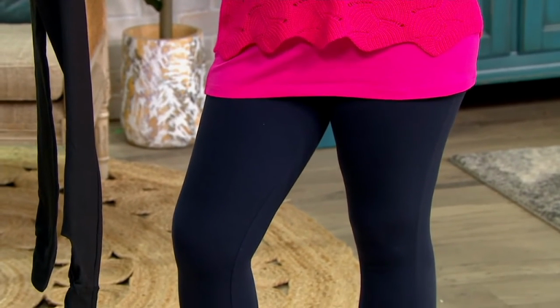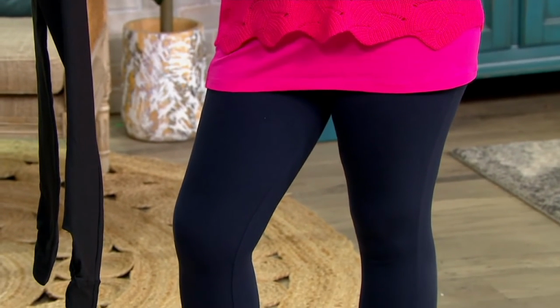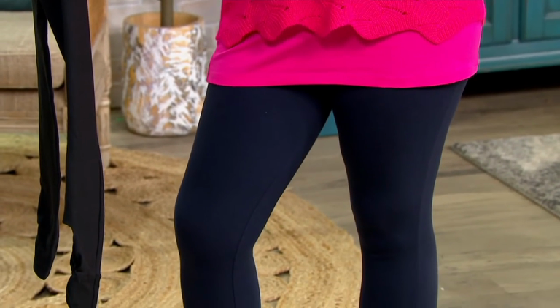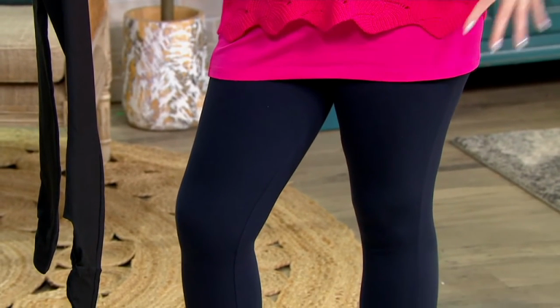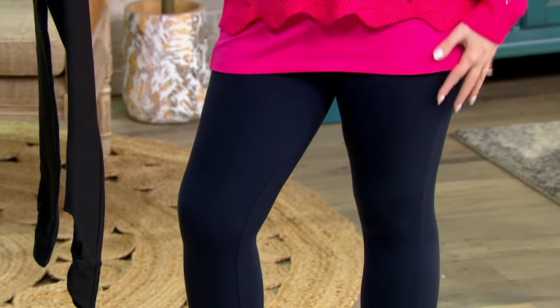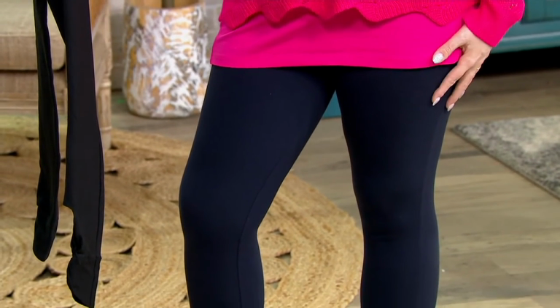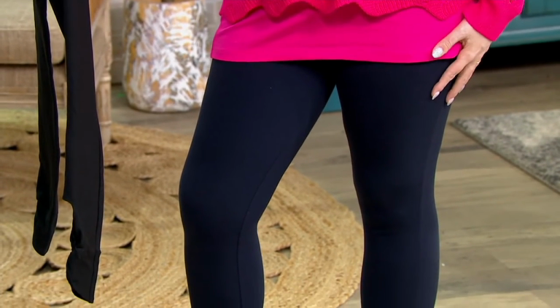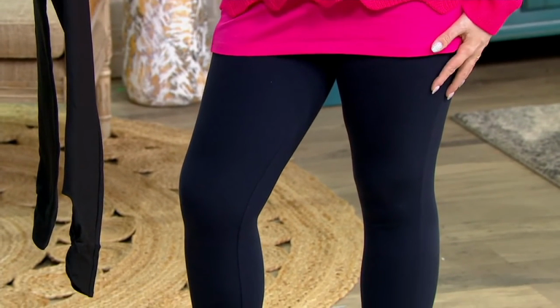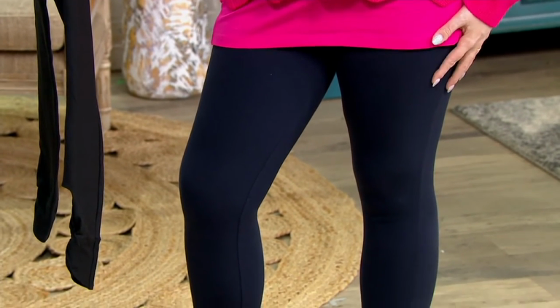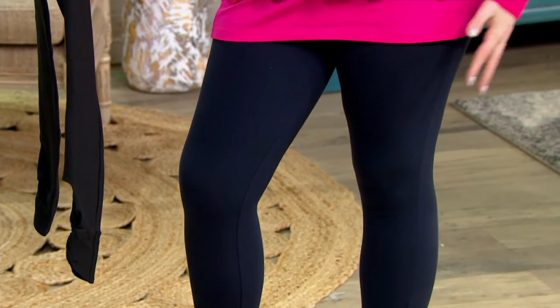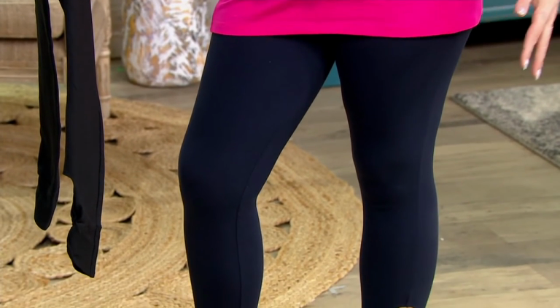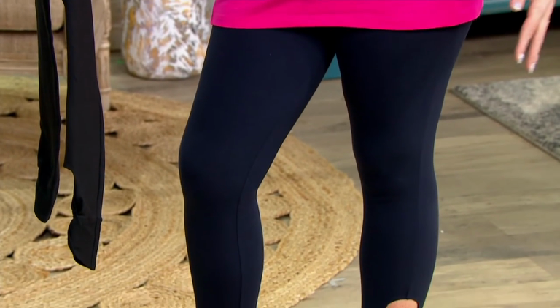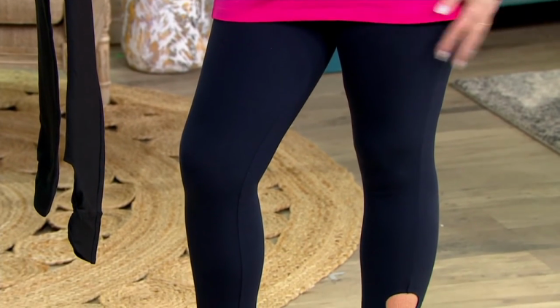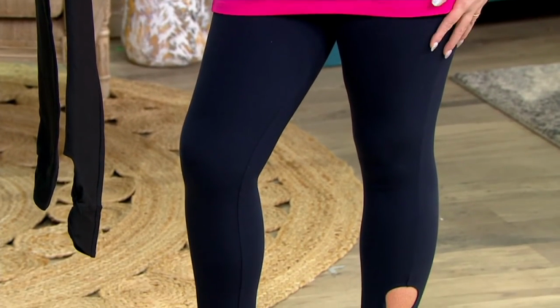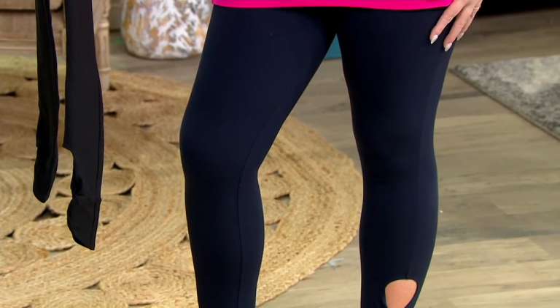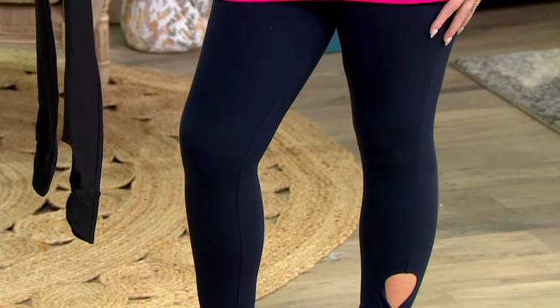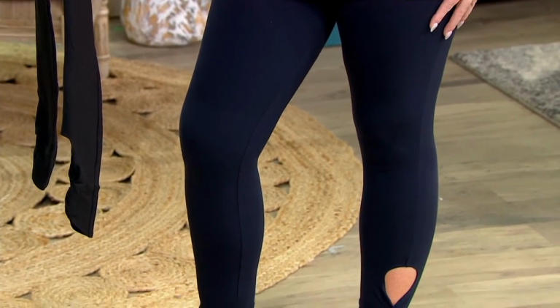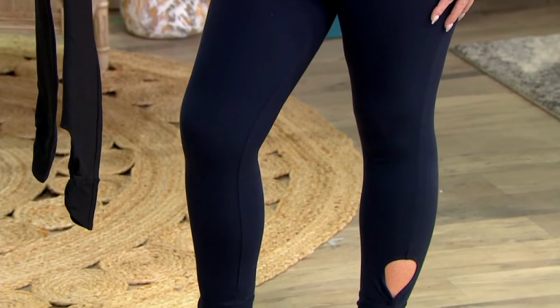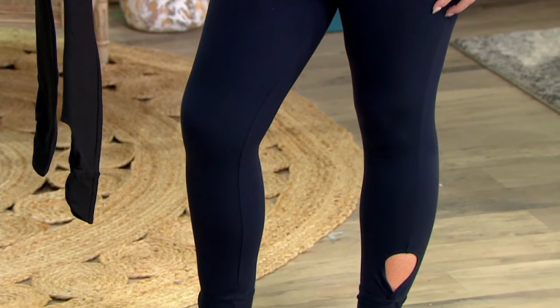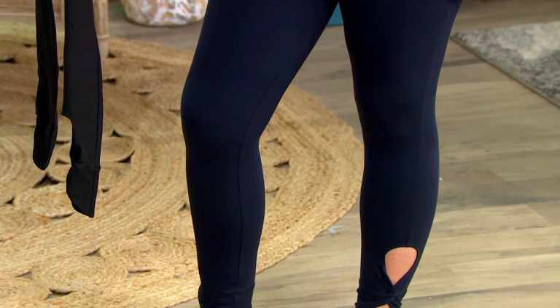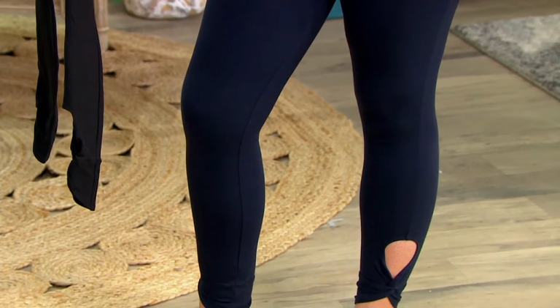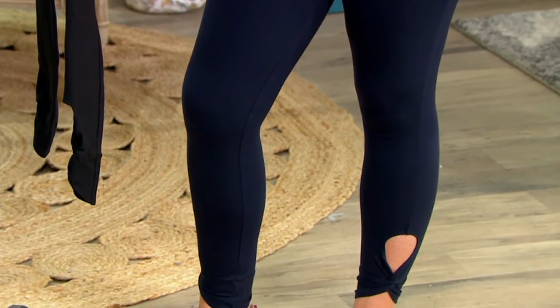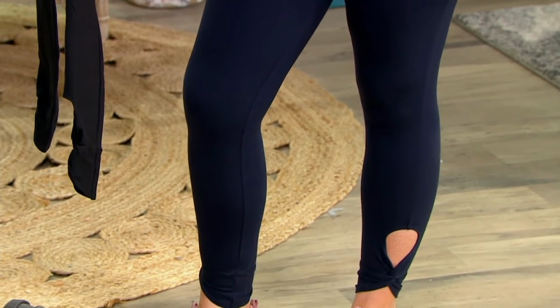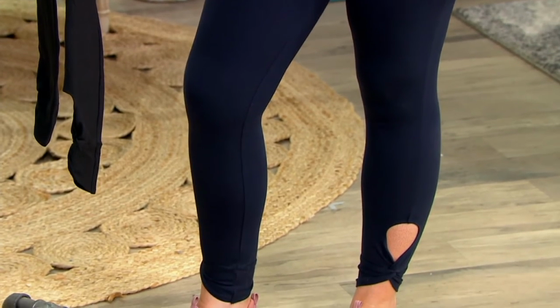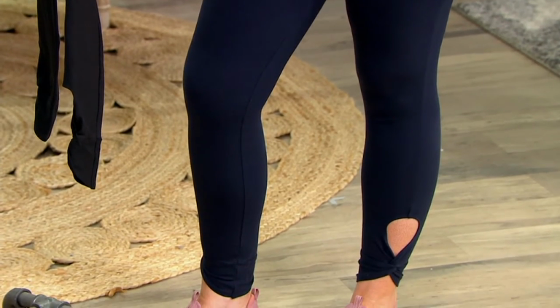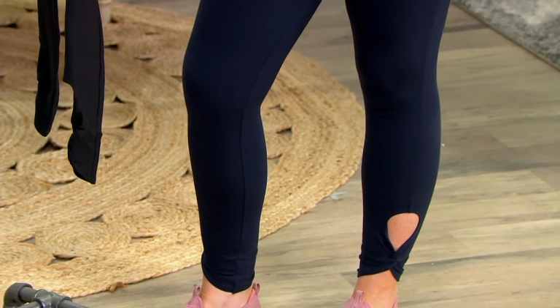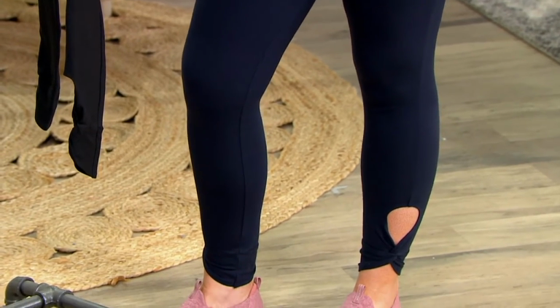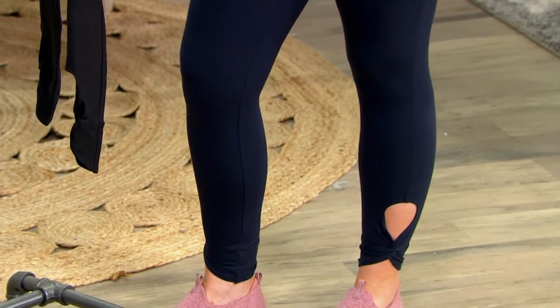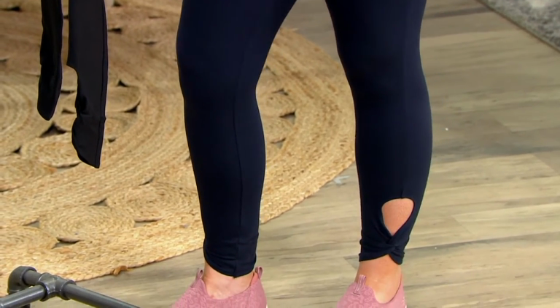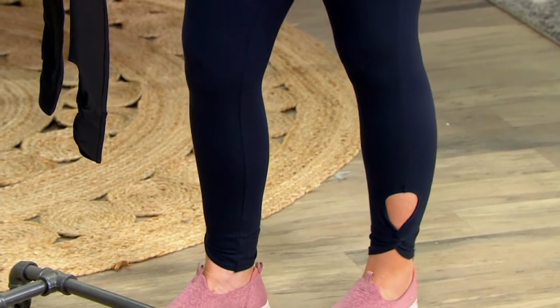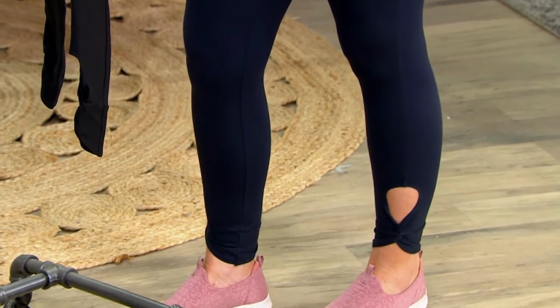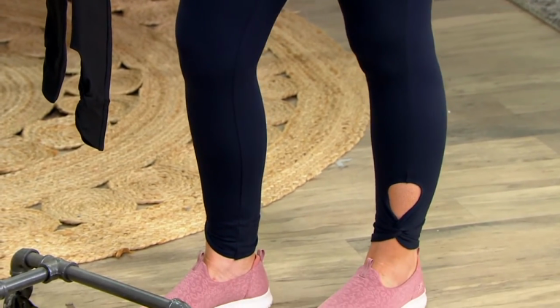Signature fabric, blue tech tummy control, and a little bit of twist at the ankle.